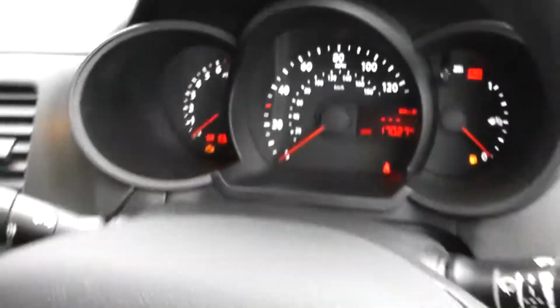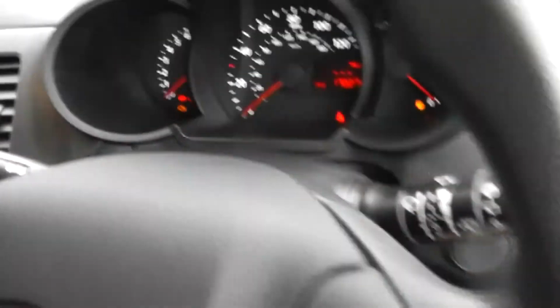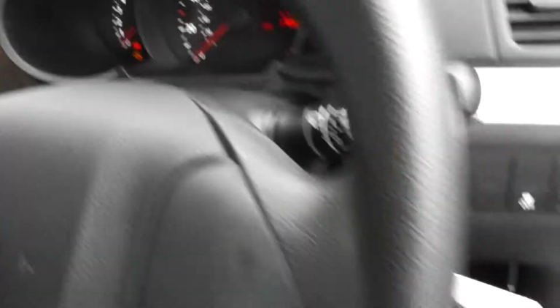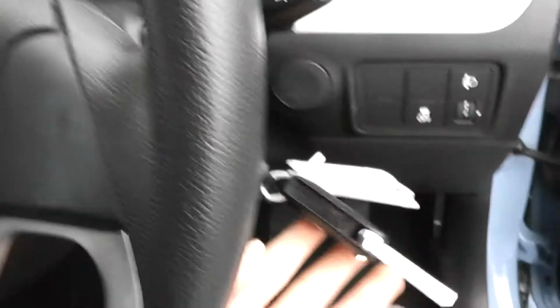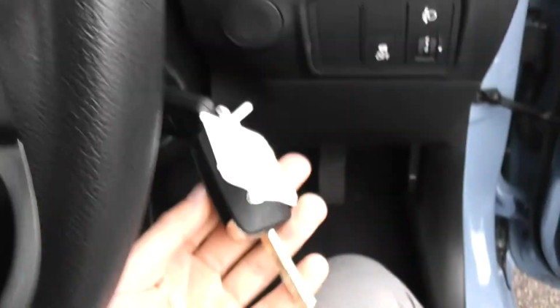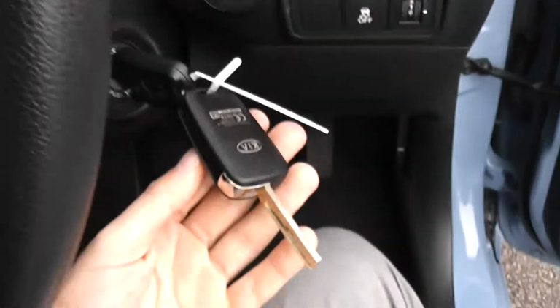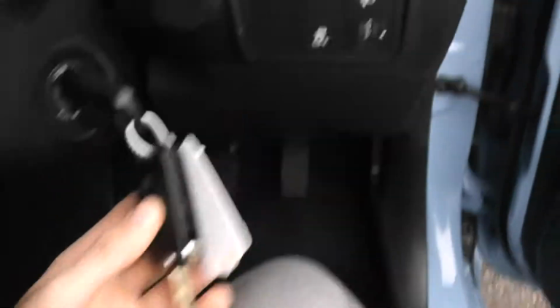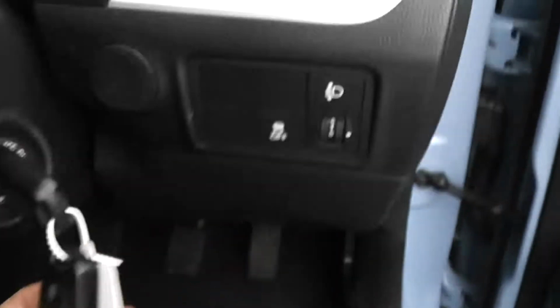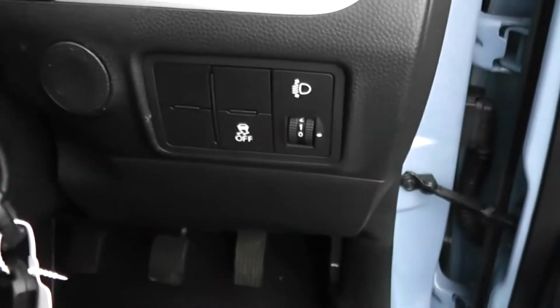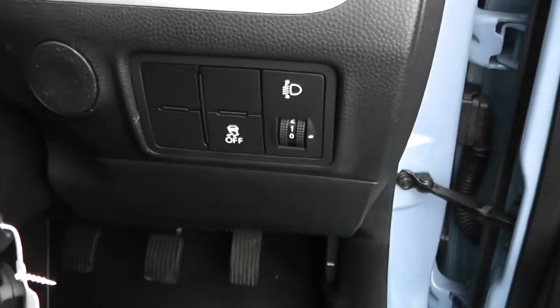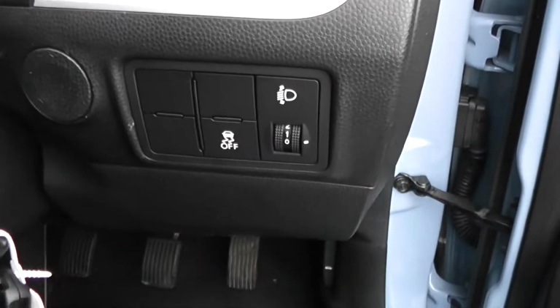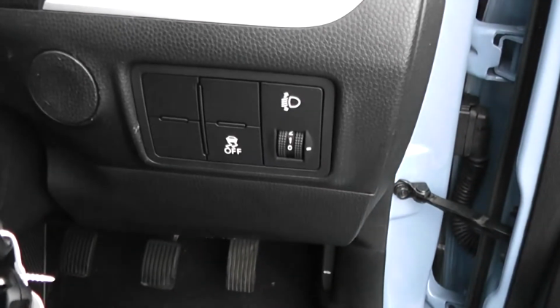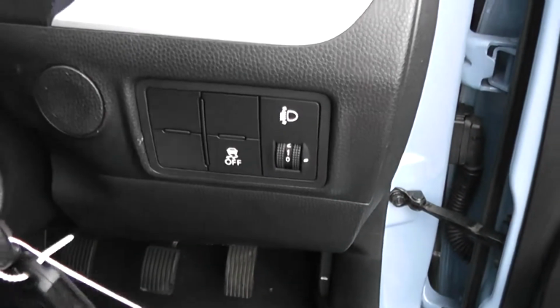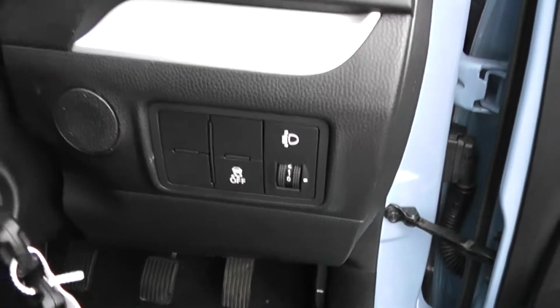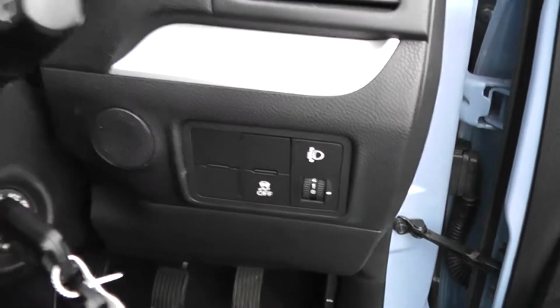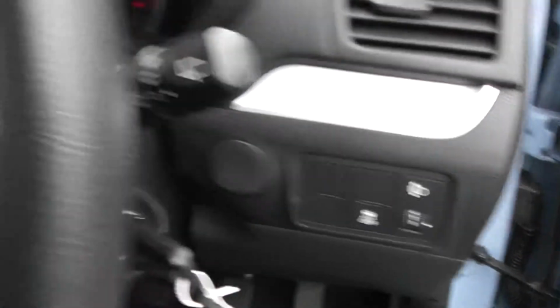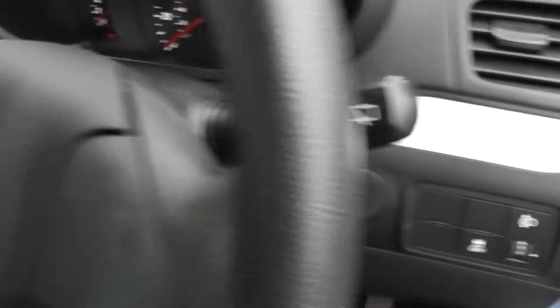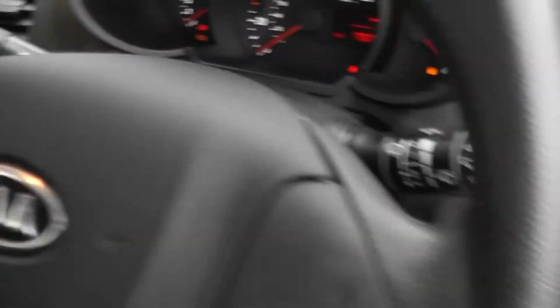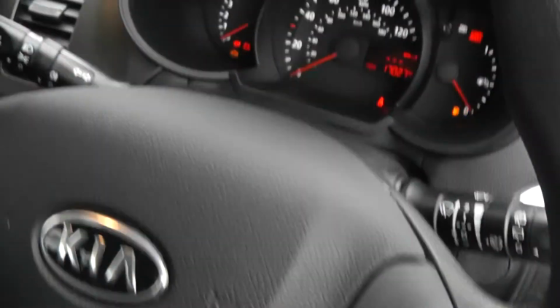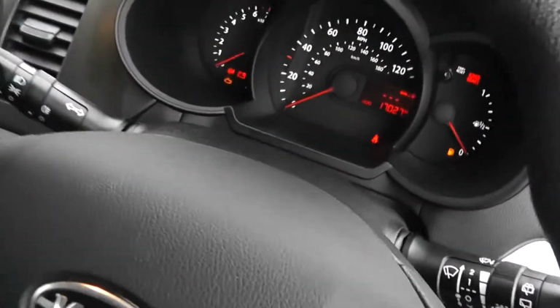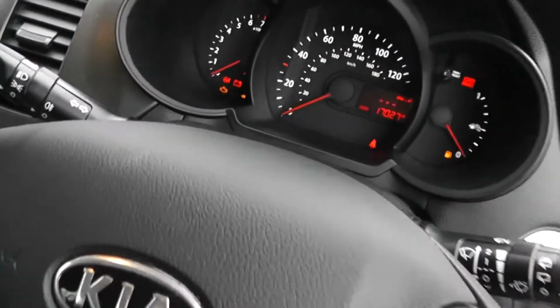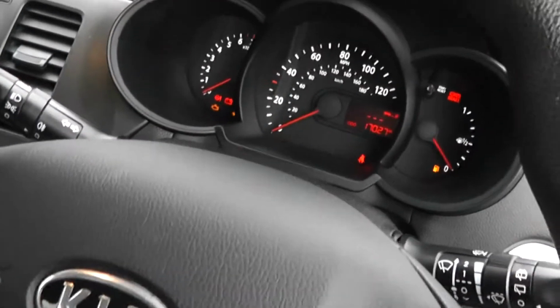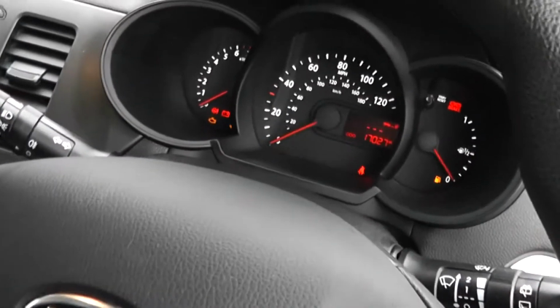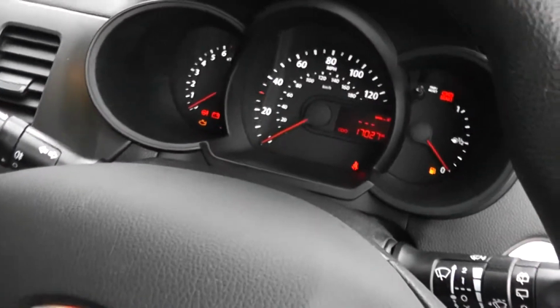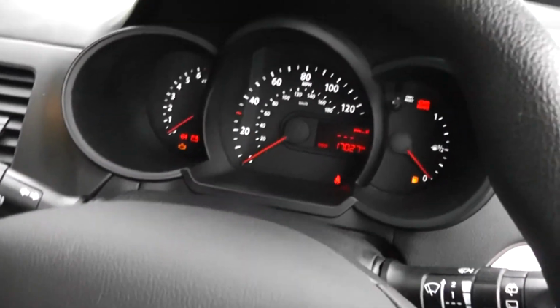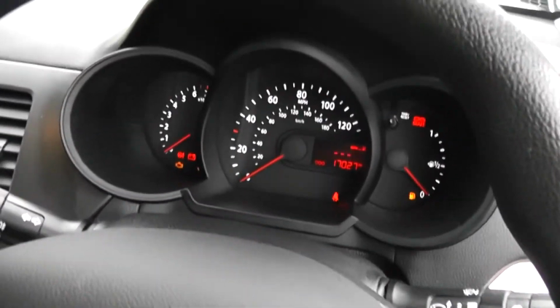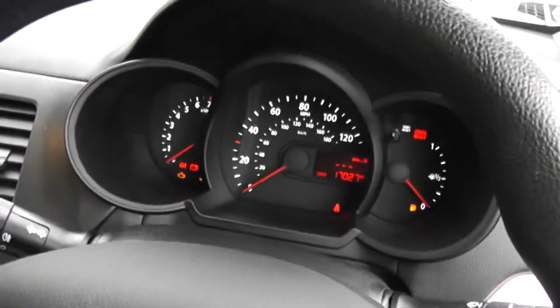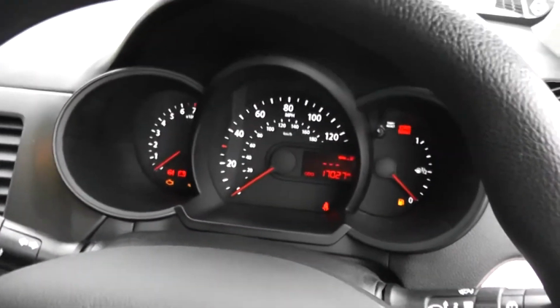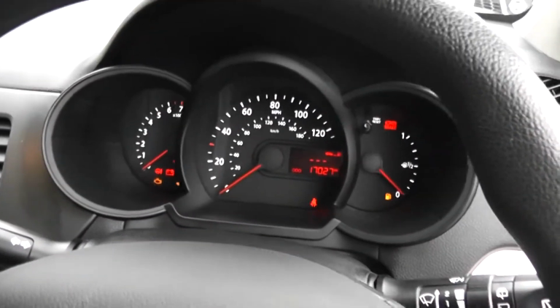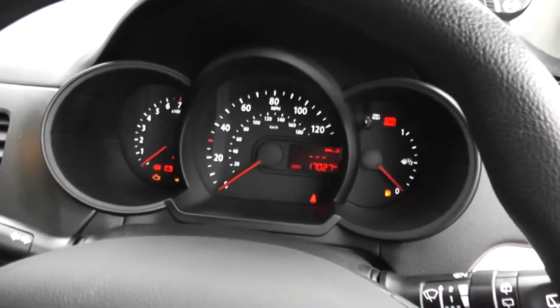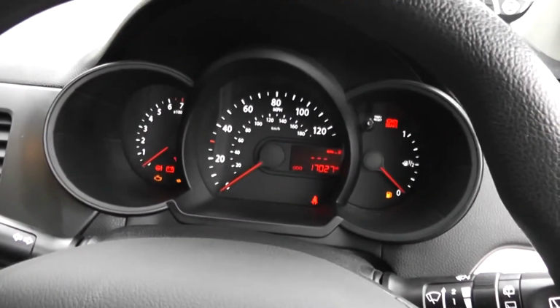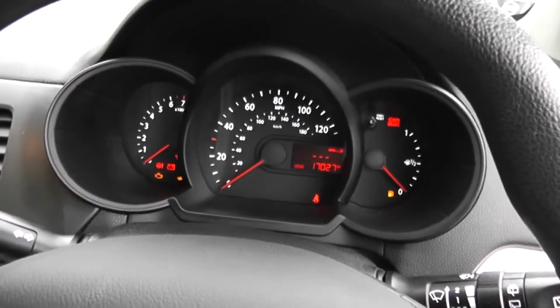Does come with a spare key, and there are adjustable headlights on the front. Another great feature of this car — it's actually free to tax this vehicle because it's got such low emissions.